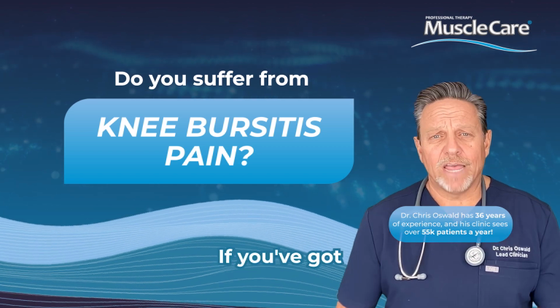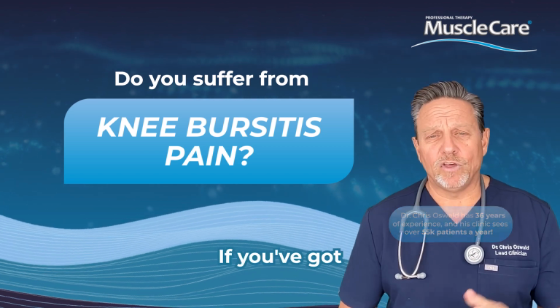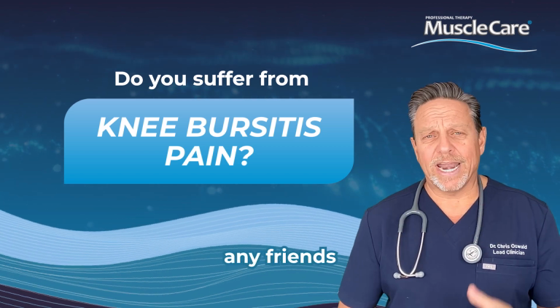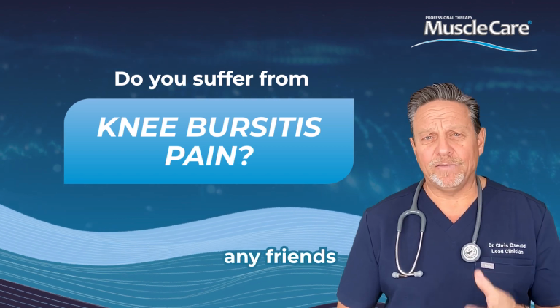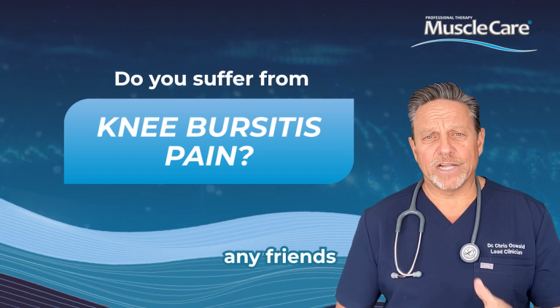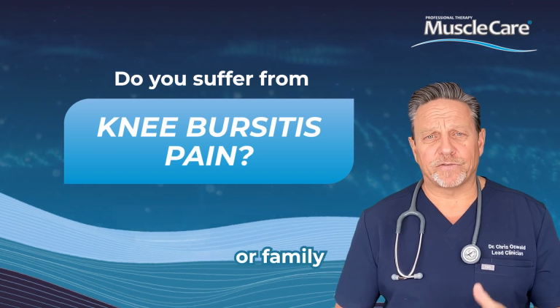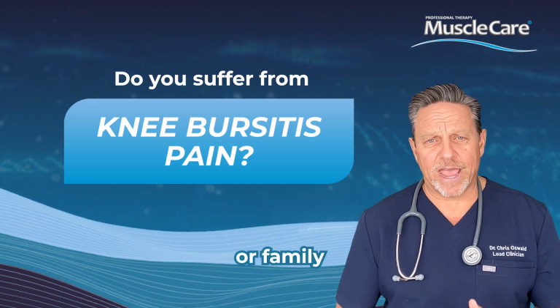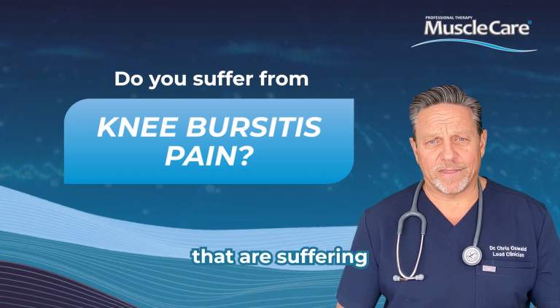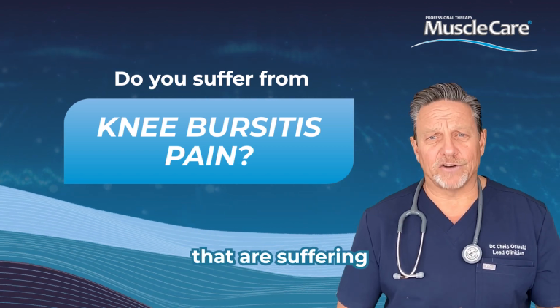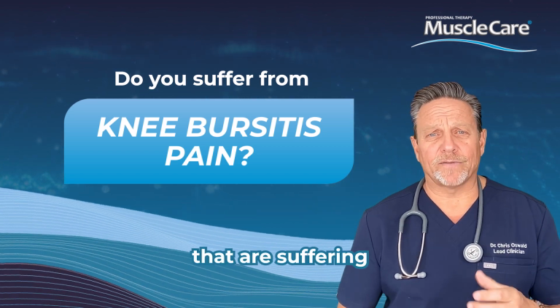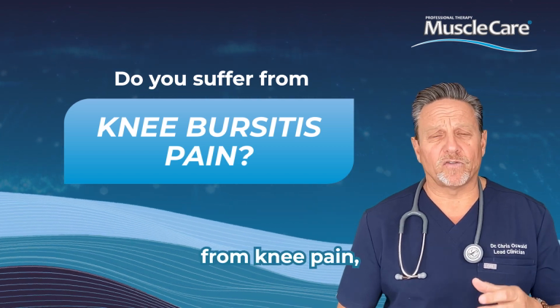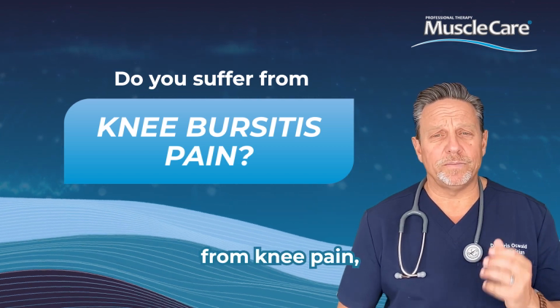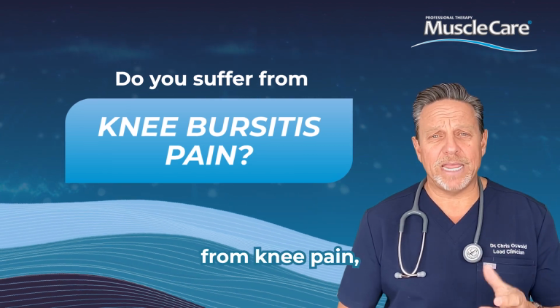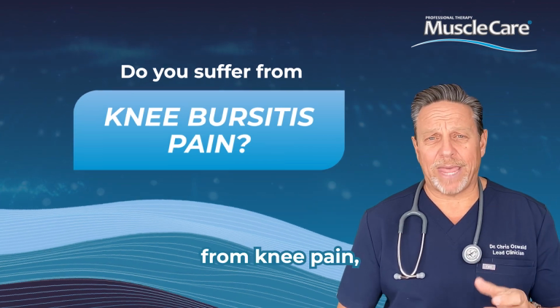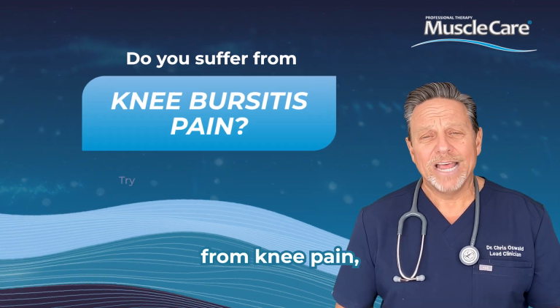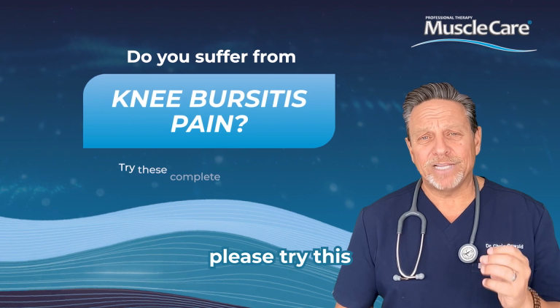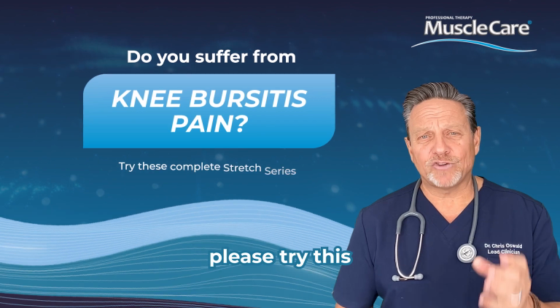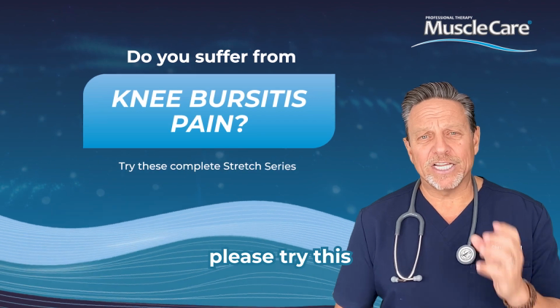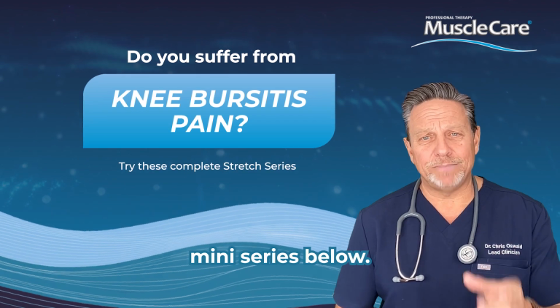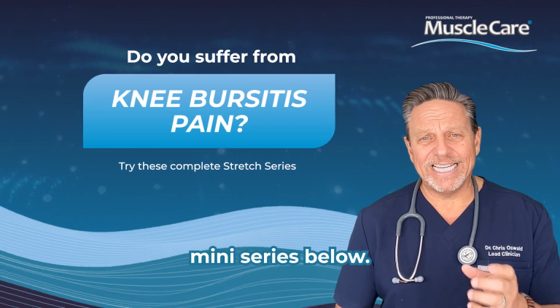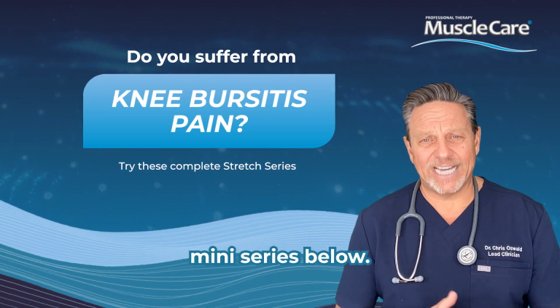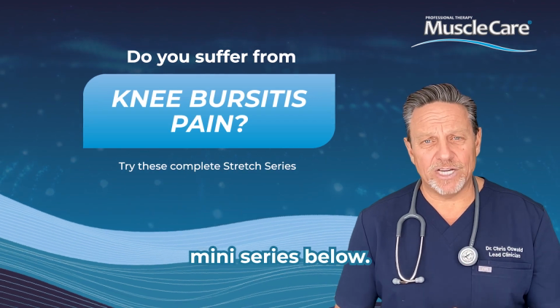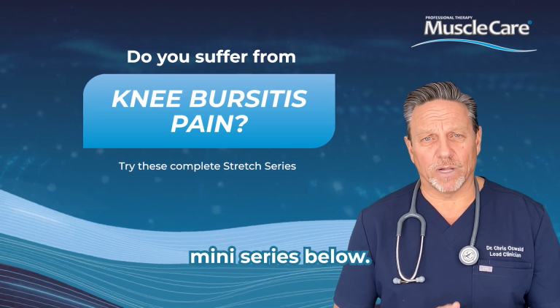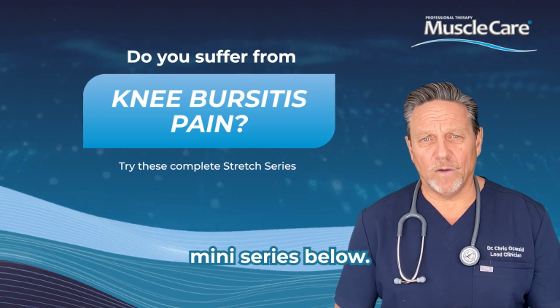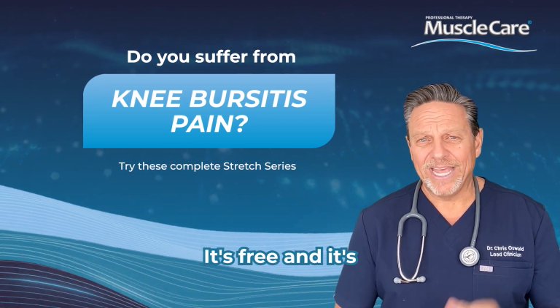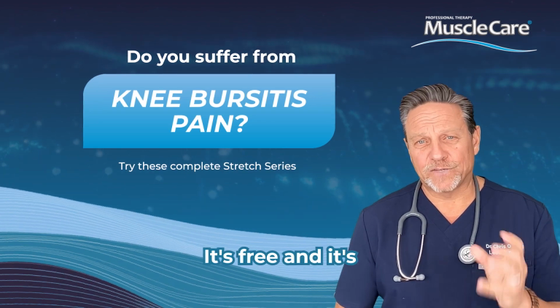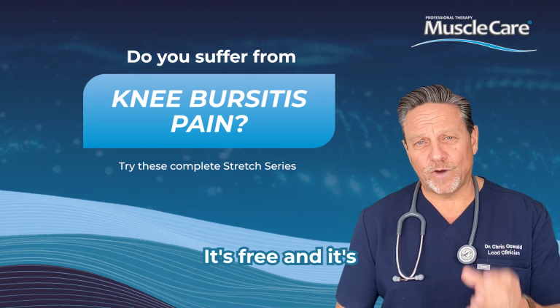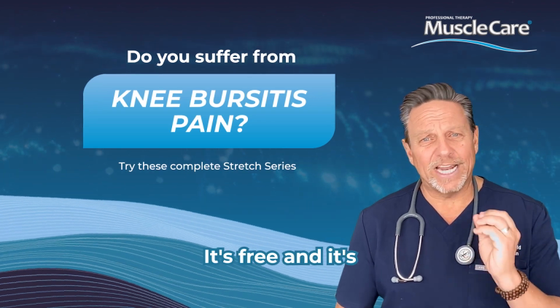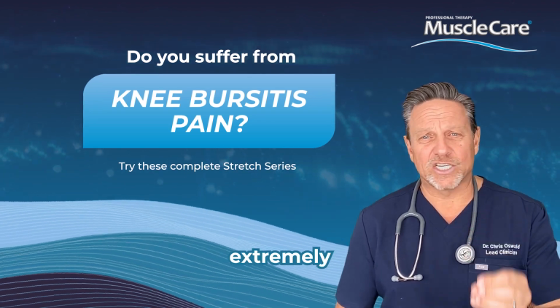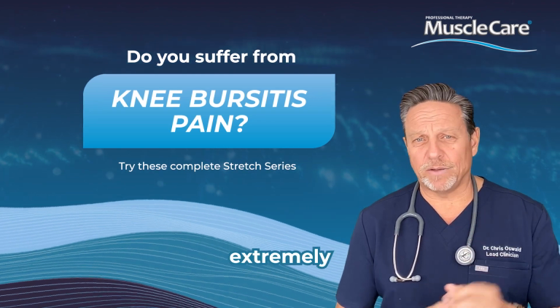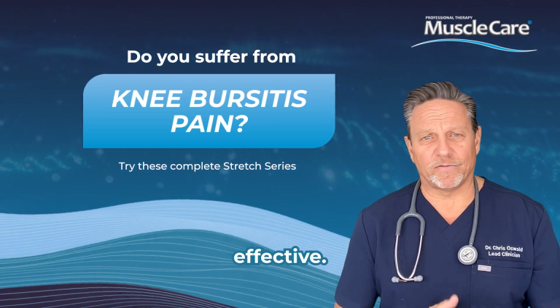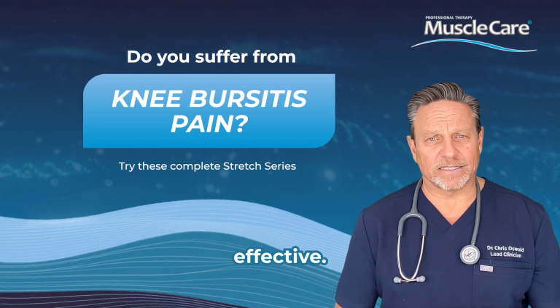If you've got any friends or family that are suffering from knee pain, please try this mini series below. It's free and it's extremely effective.